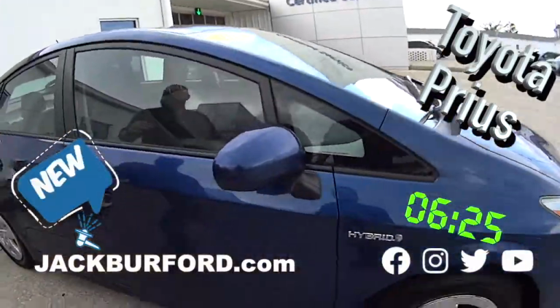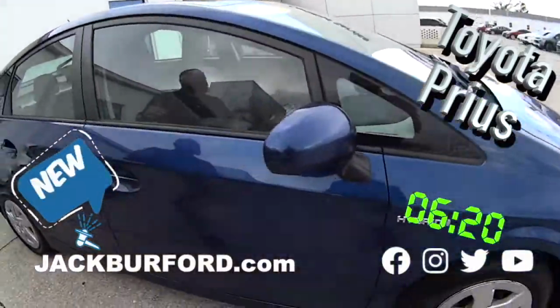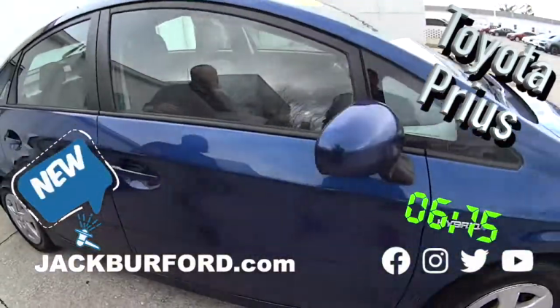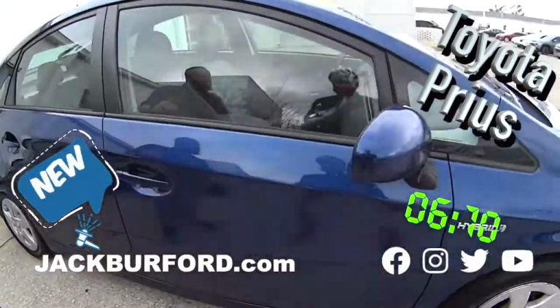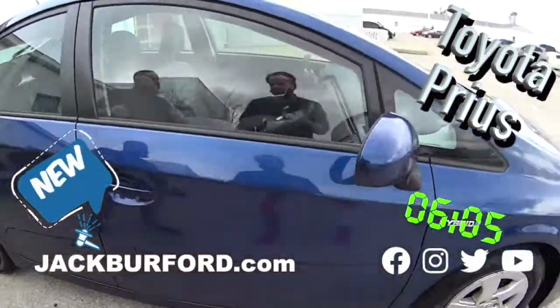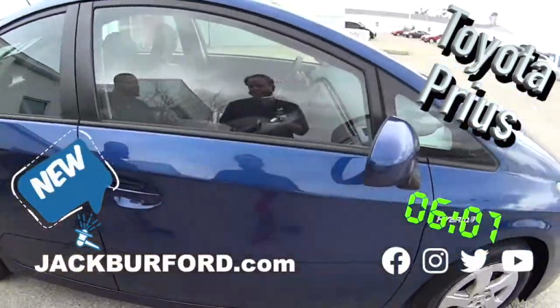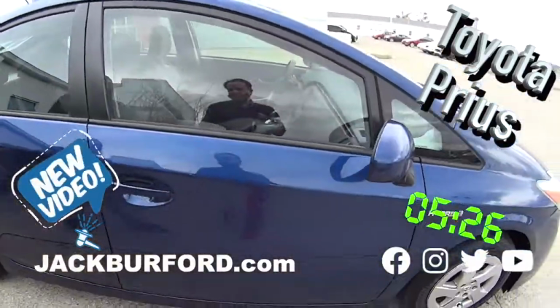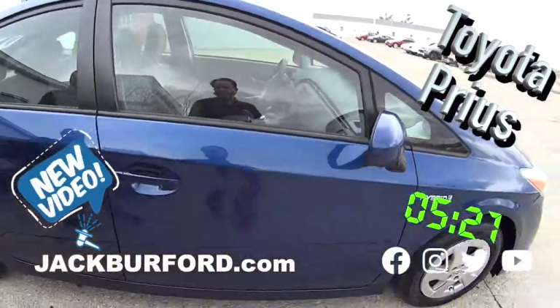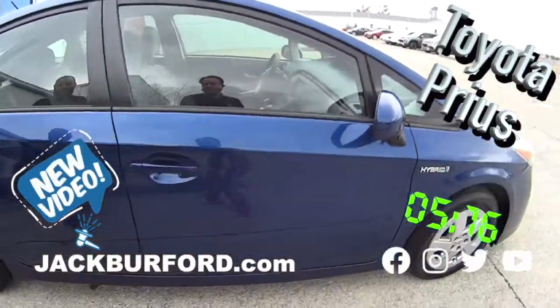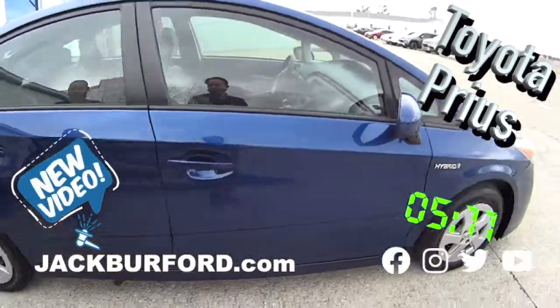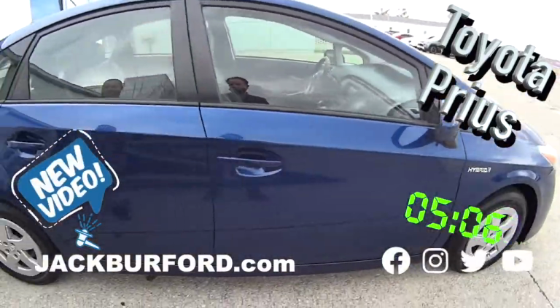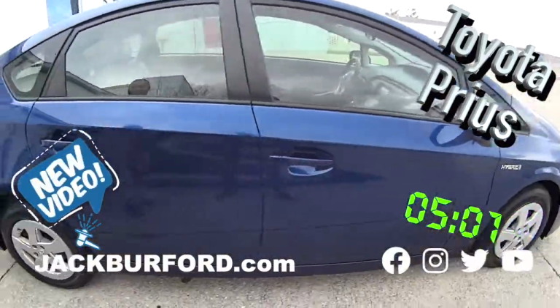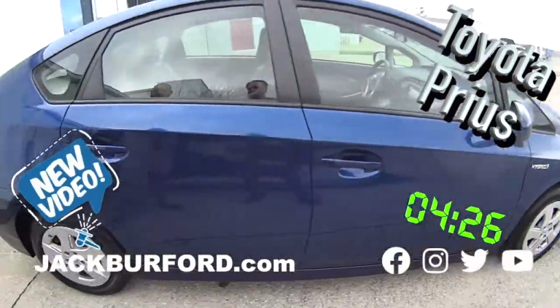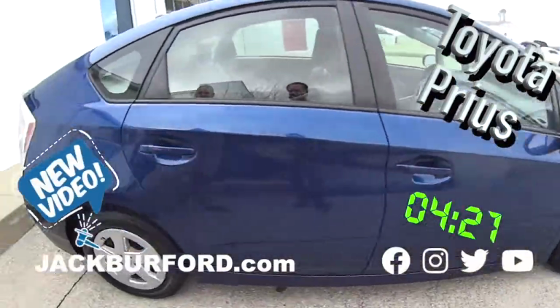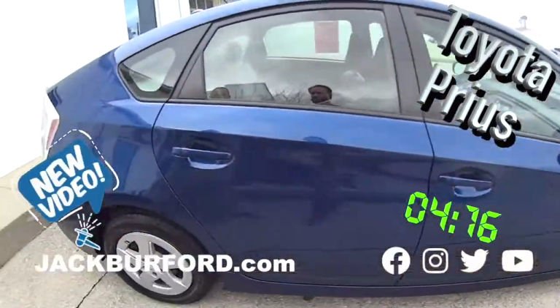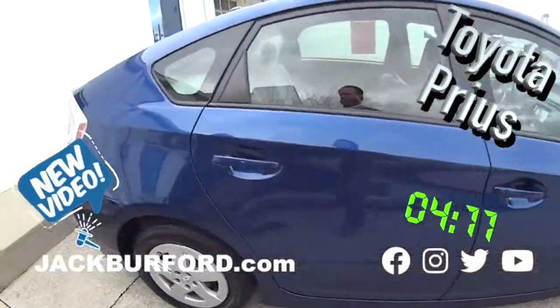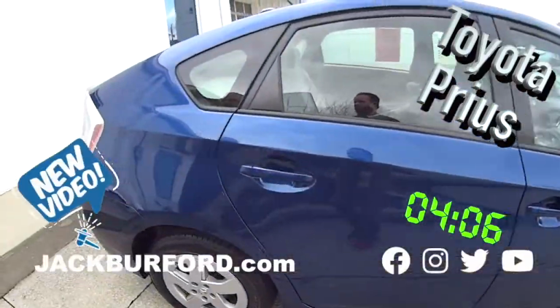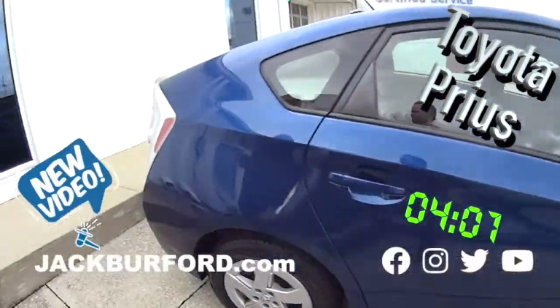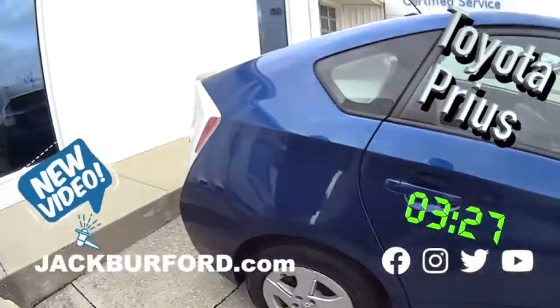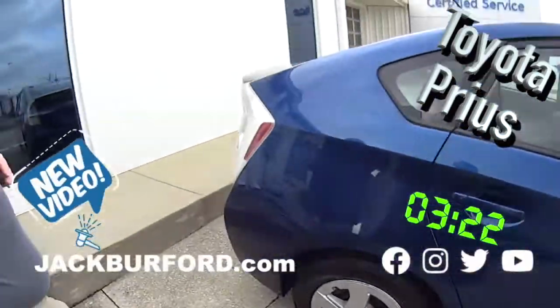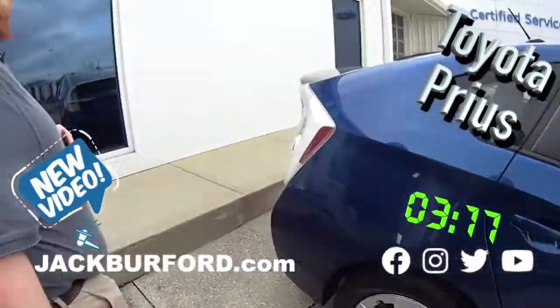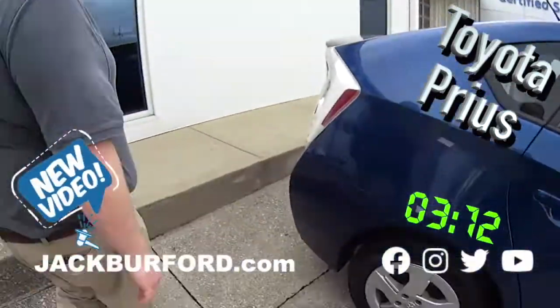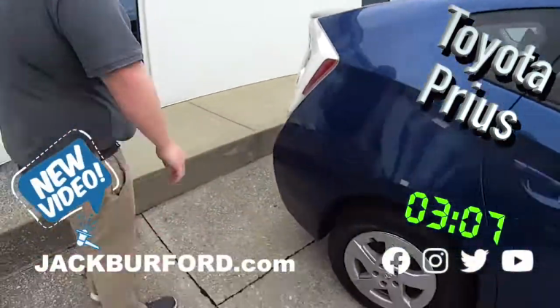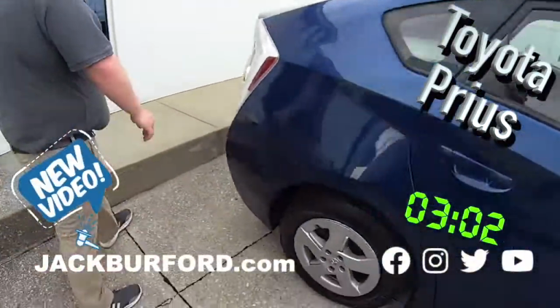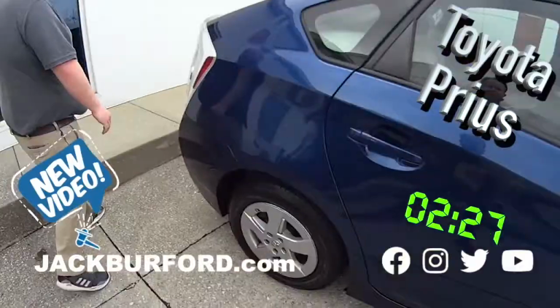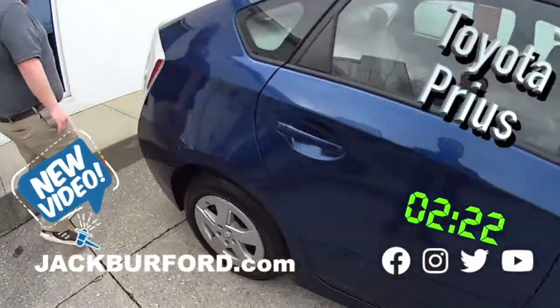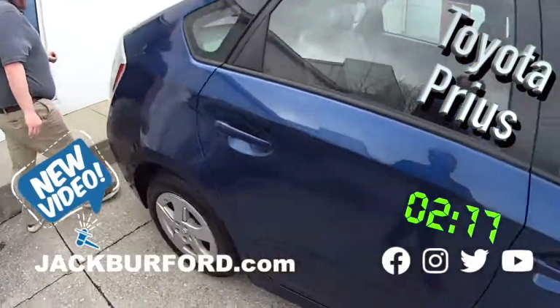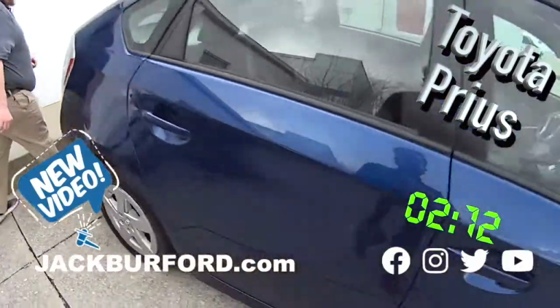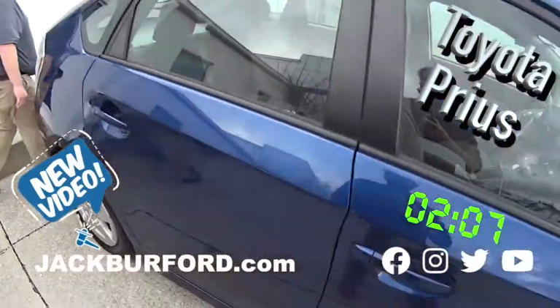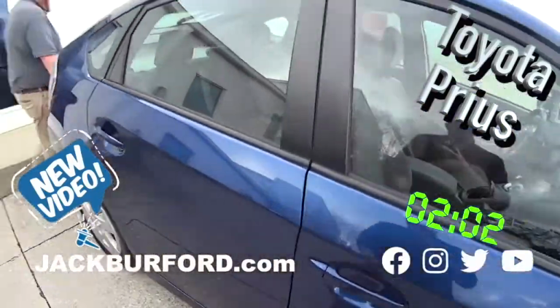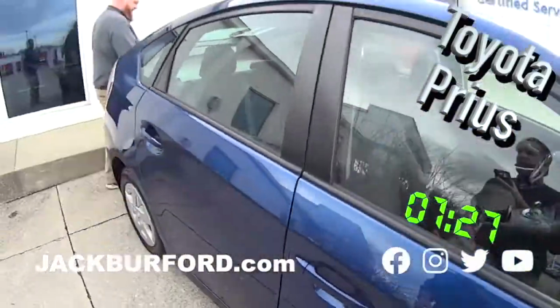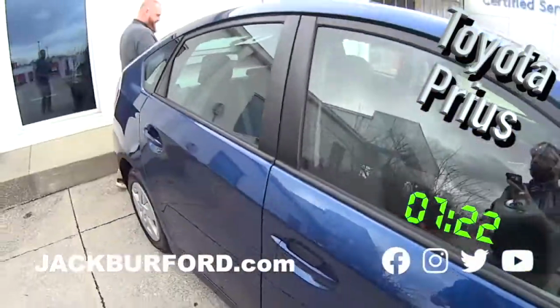You want to take this one on a test drive? Yeah, let's do it. How much is this bad boy? $5,000. Wow, let's take it on a test drive.